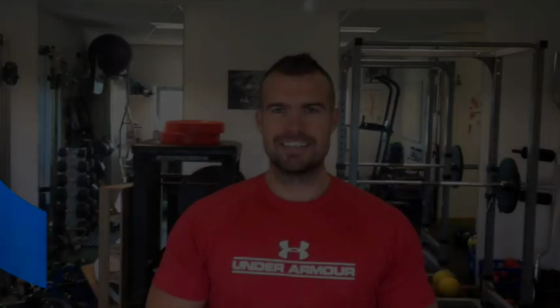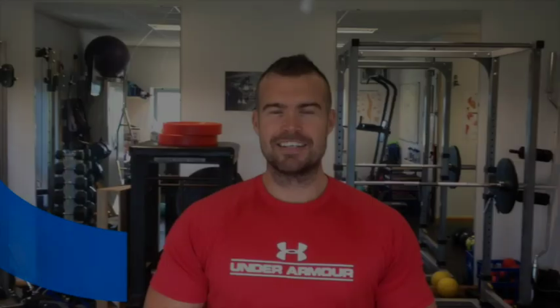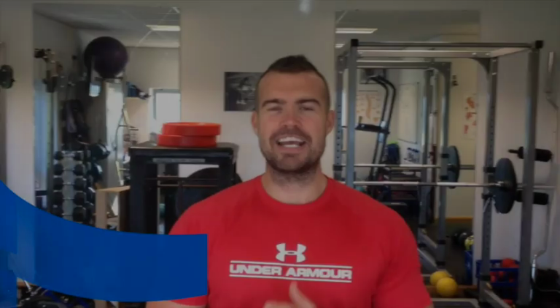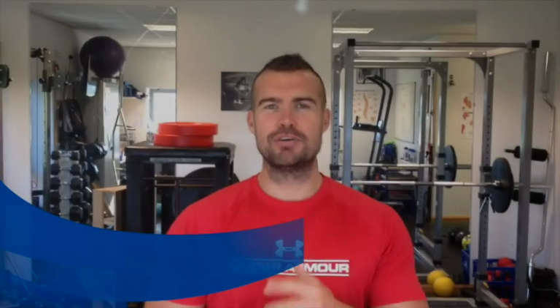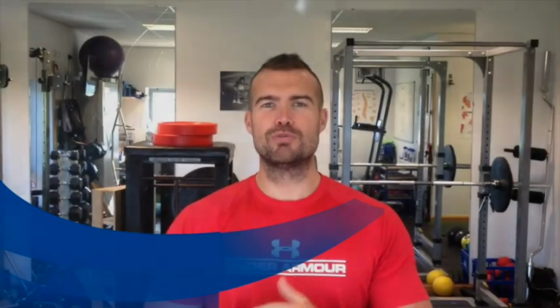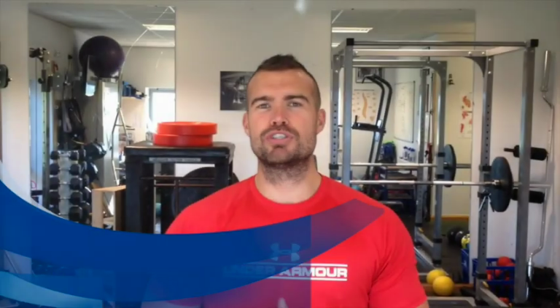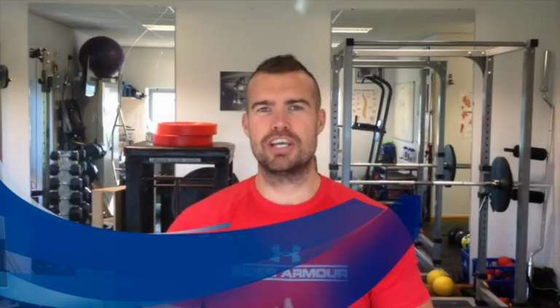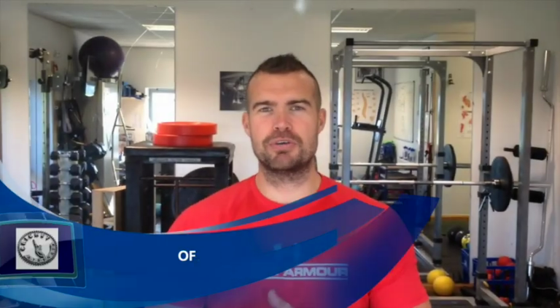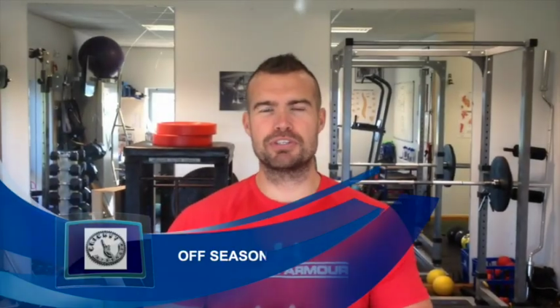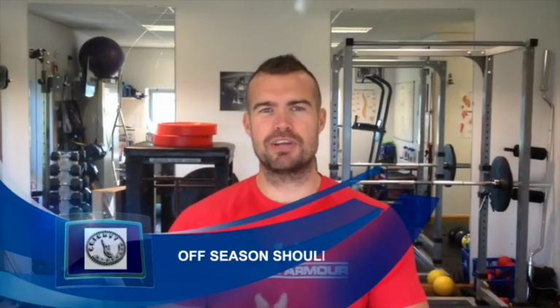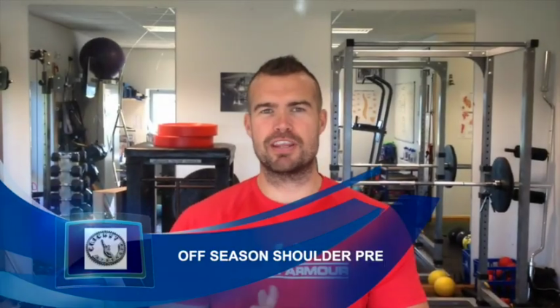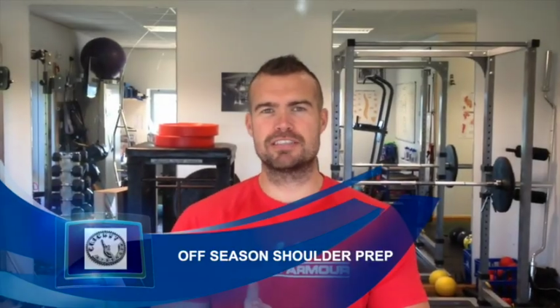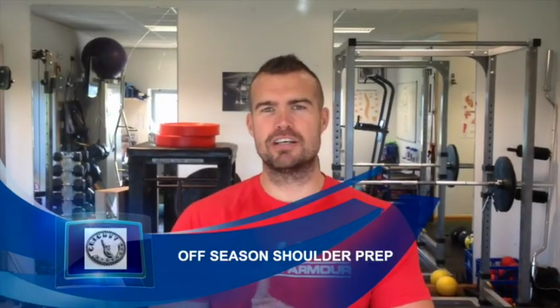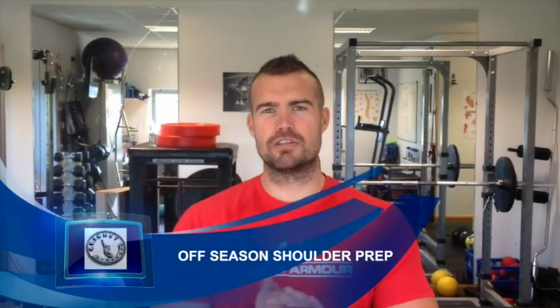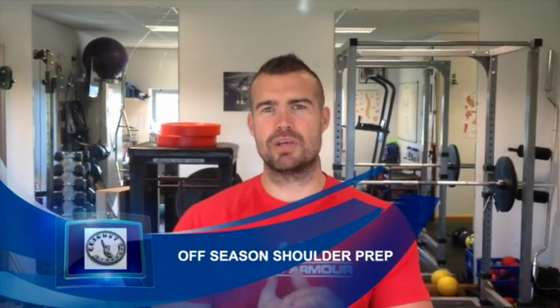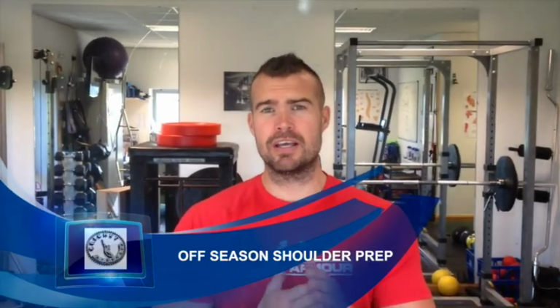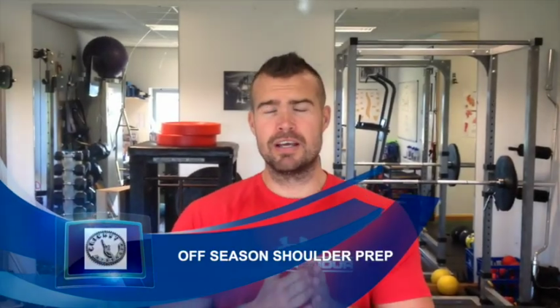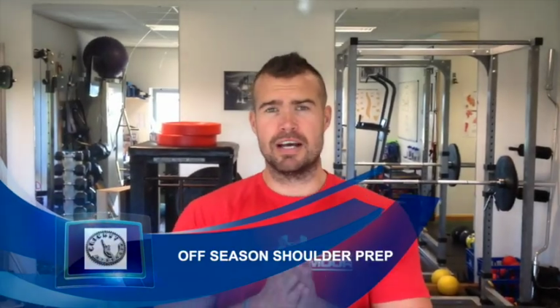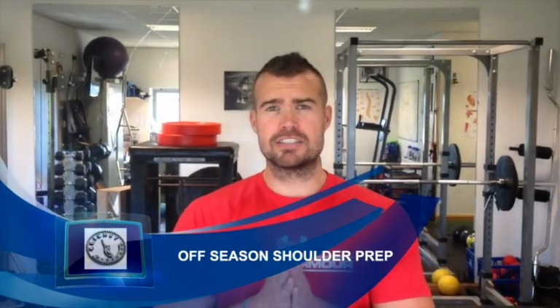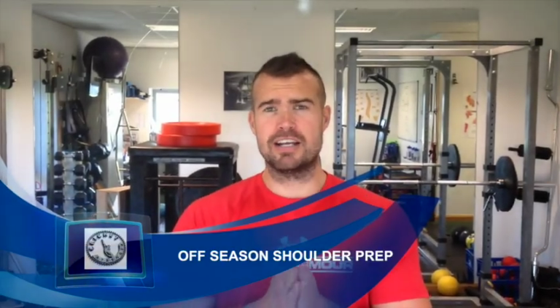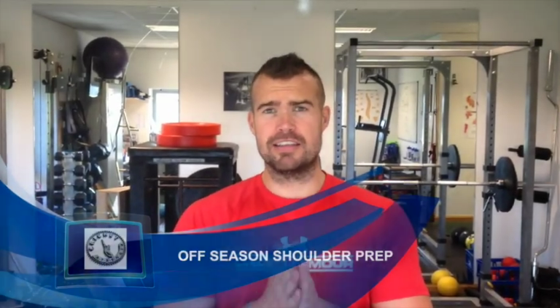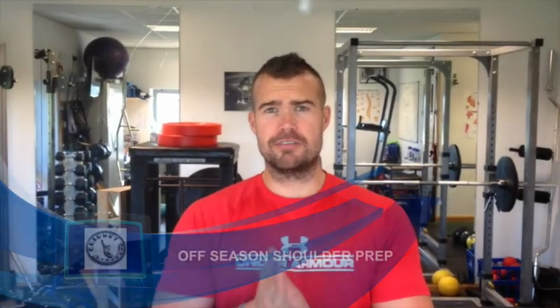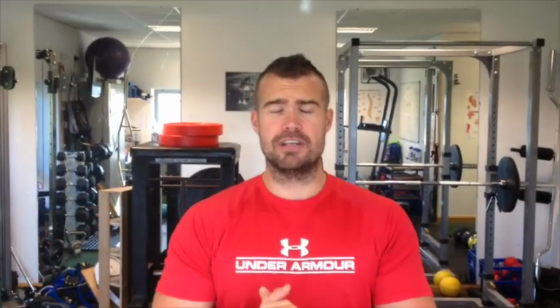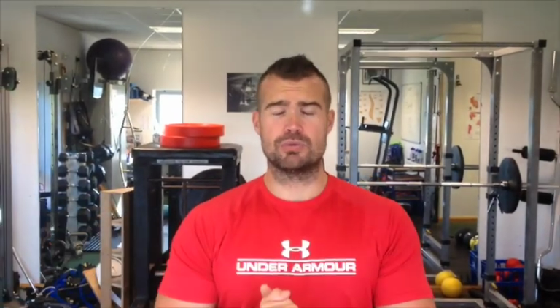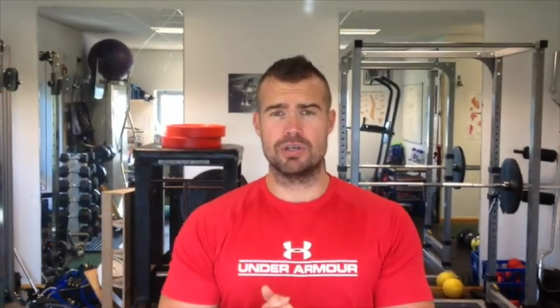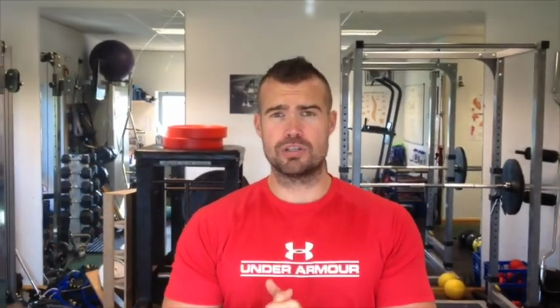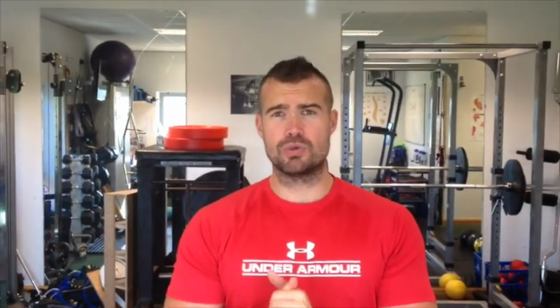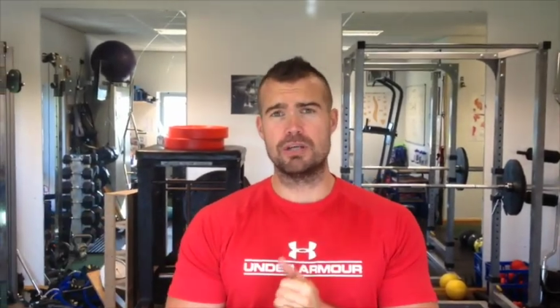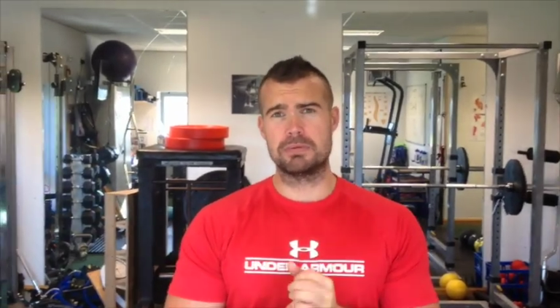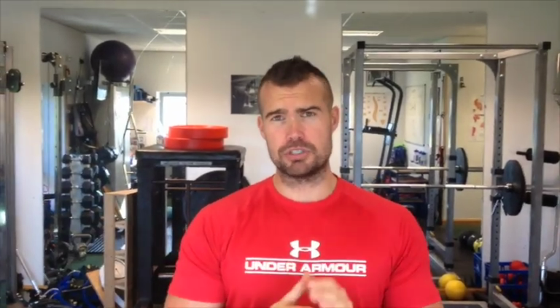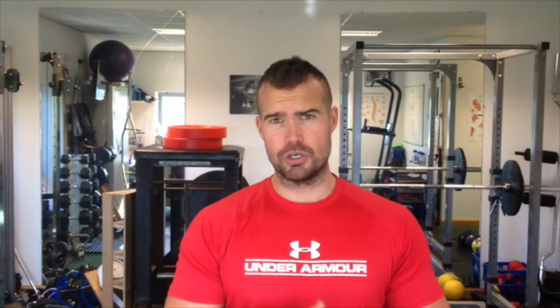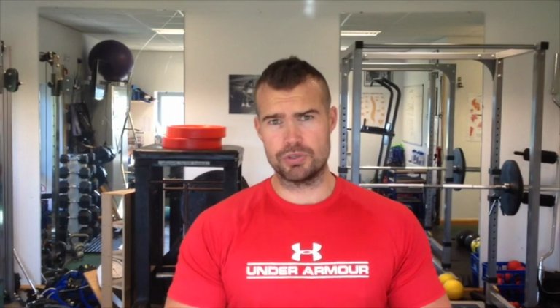Hey, how you doing? Ross here, Cricket Strength Exercise of the Week. Slightly different this week, we're going to talk a little bit about shoulders.